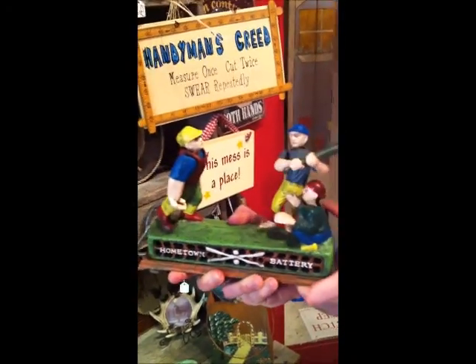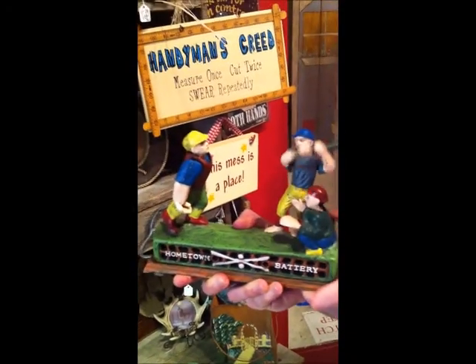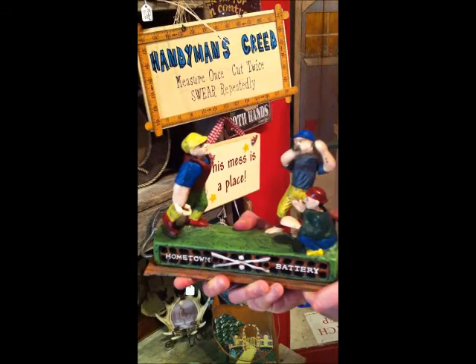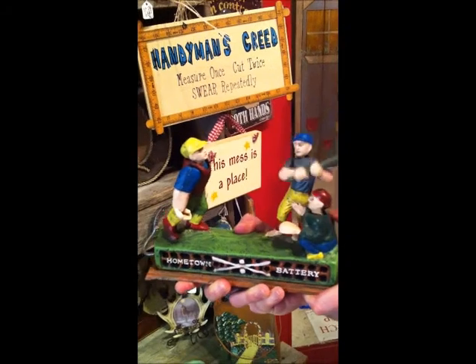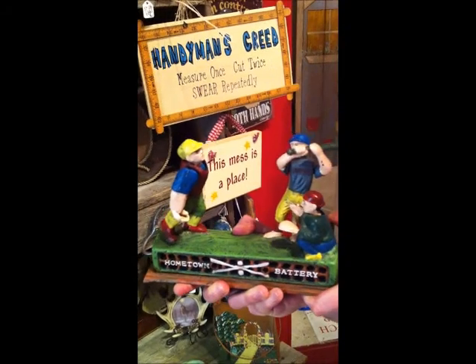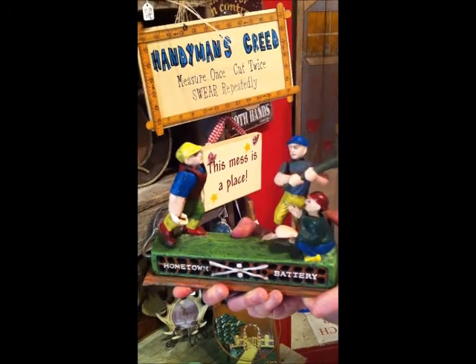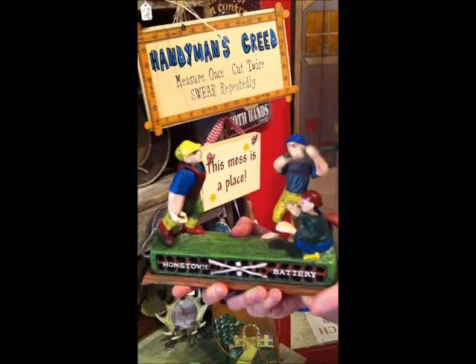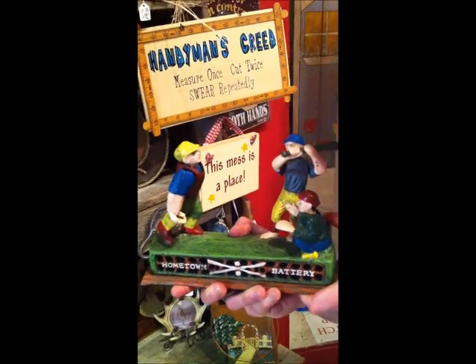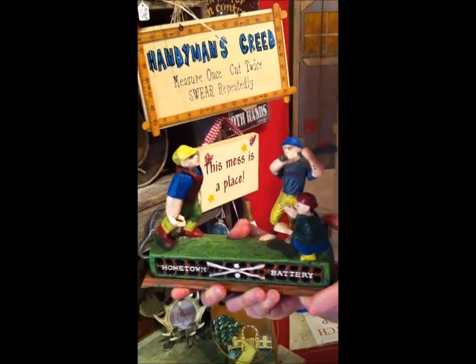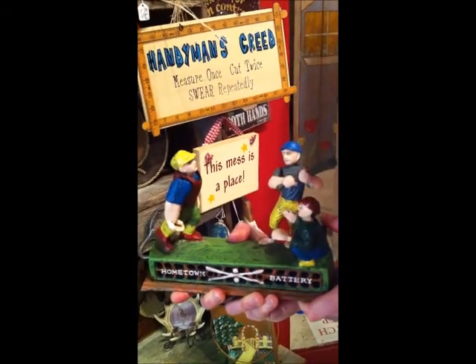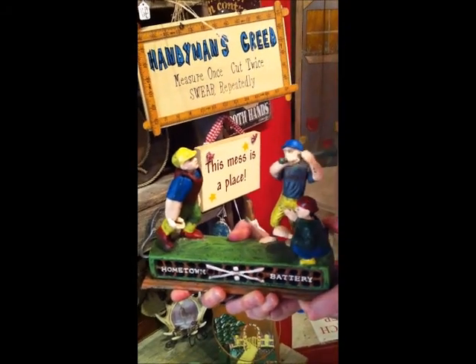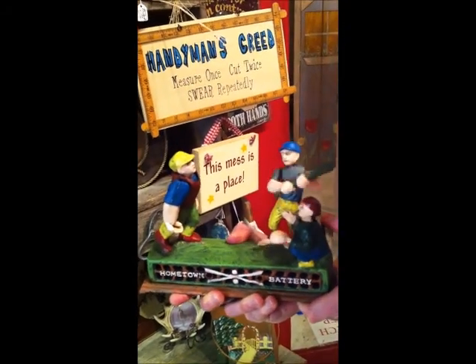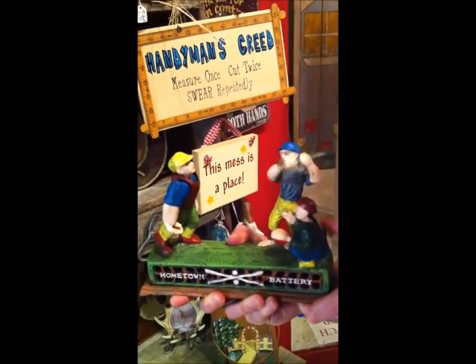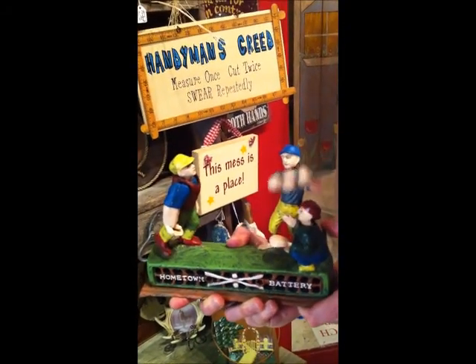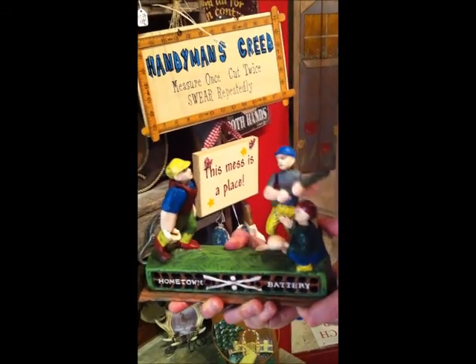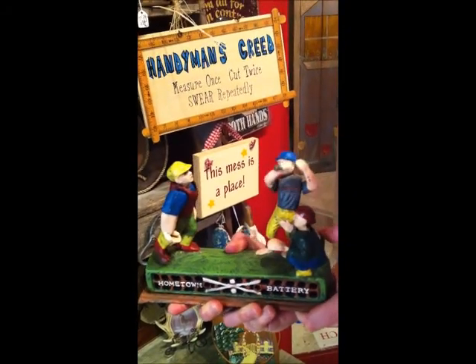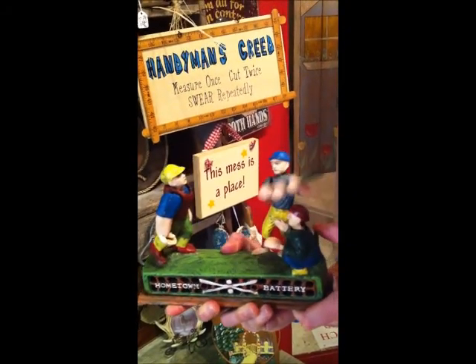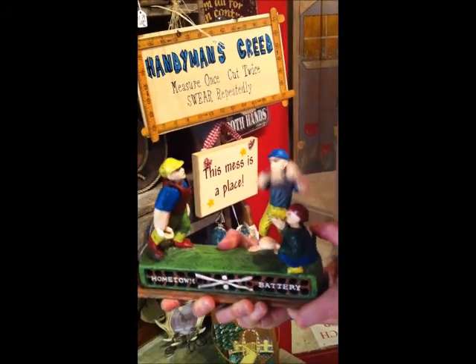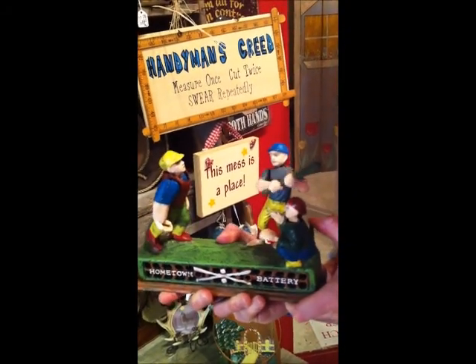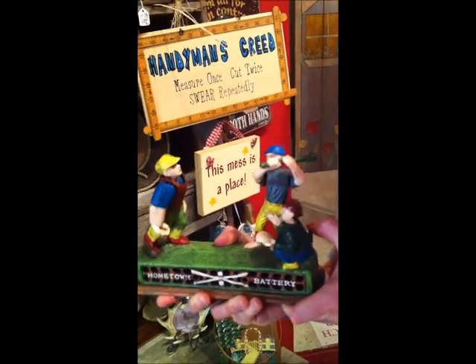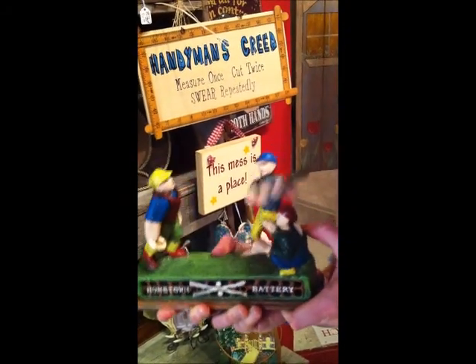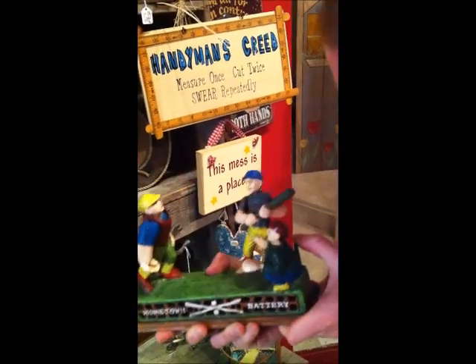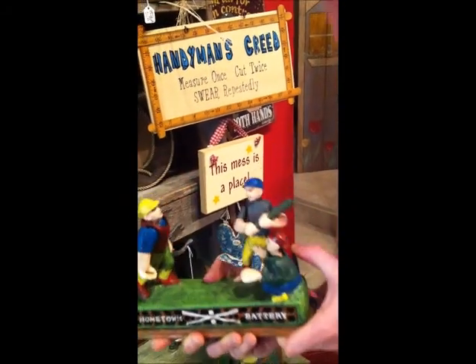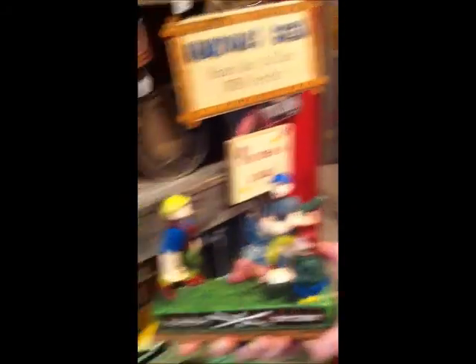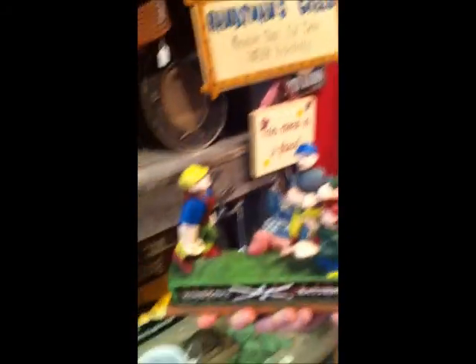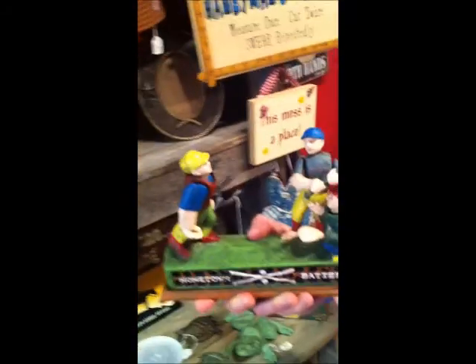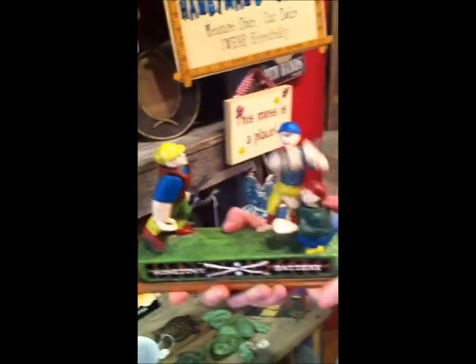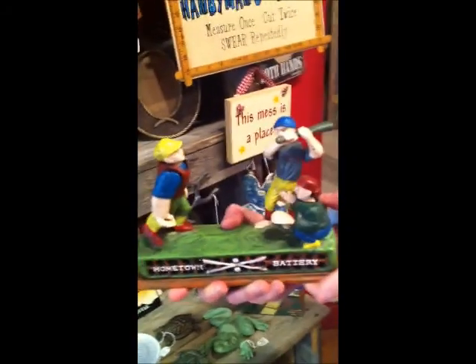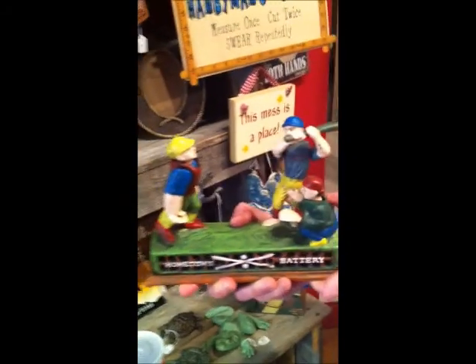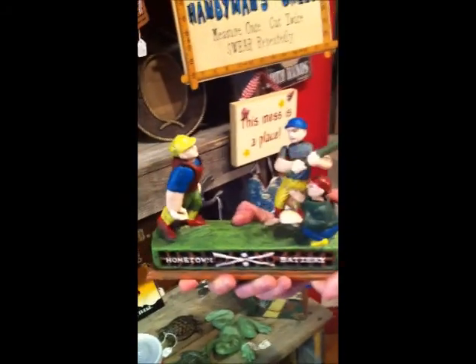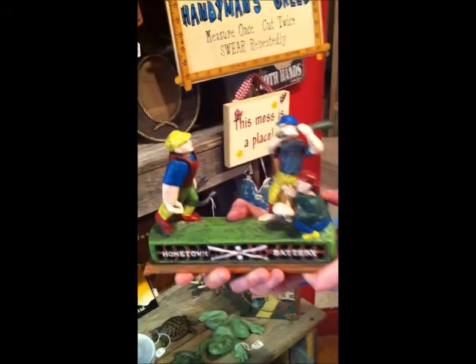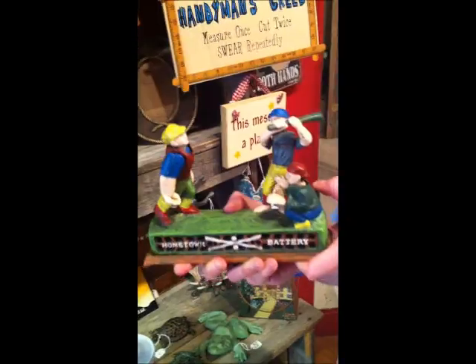Yeah, I think I've got to get this. That's good stuff. Great for kids — shows them how to save their money.